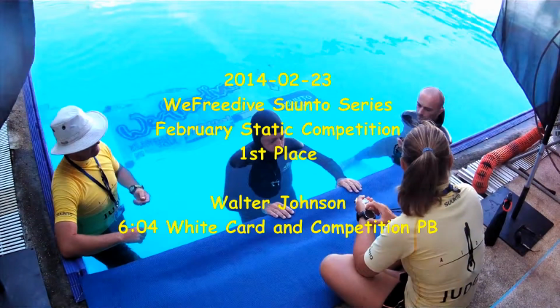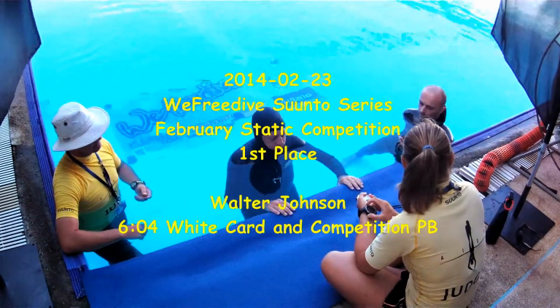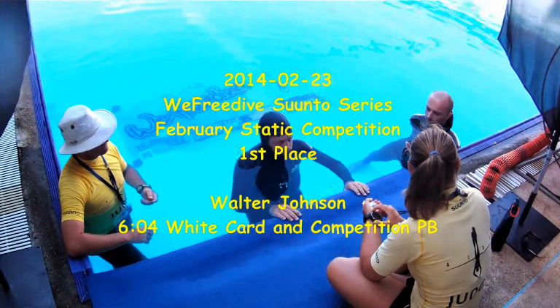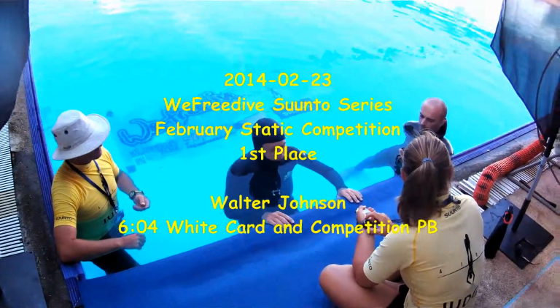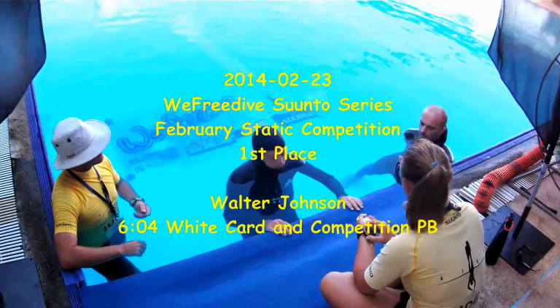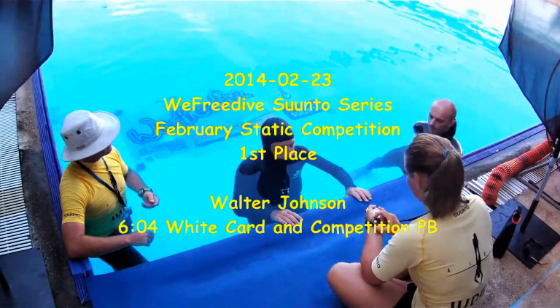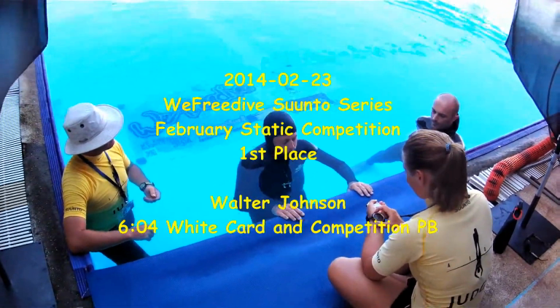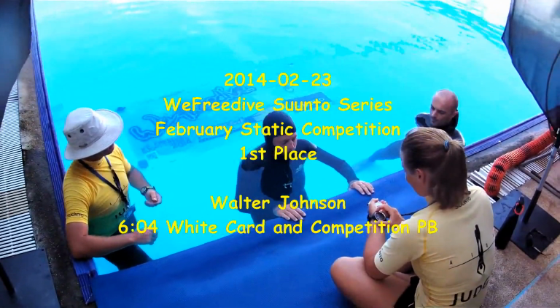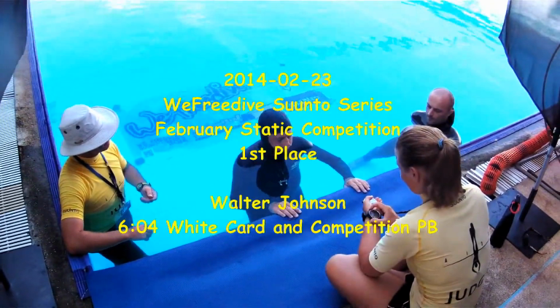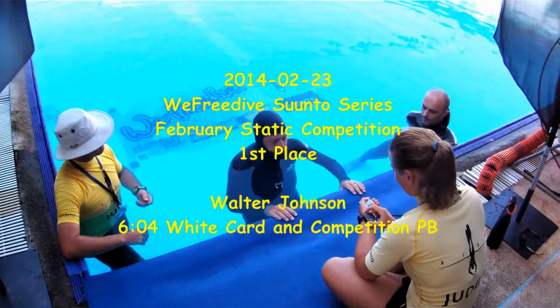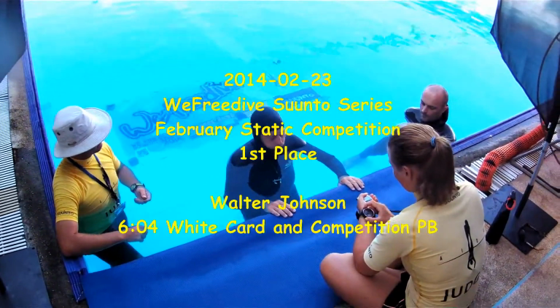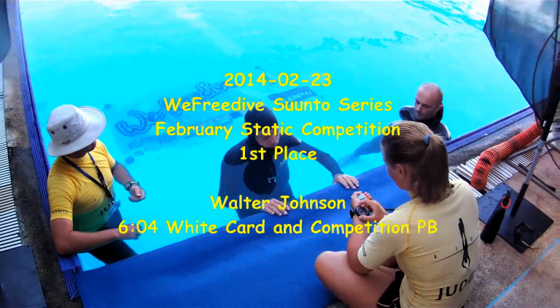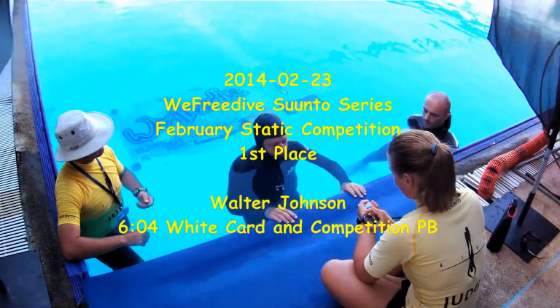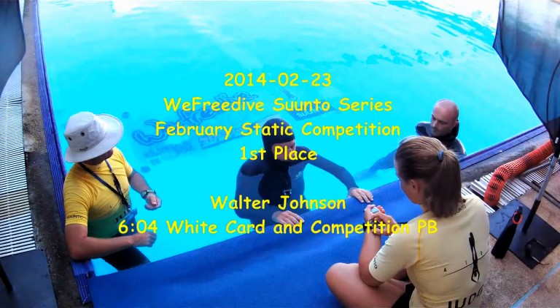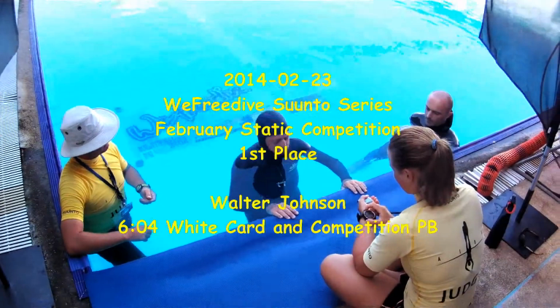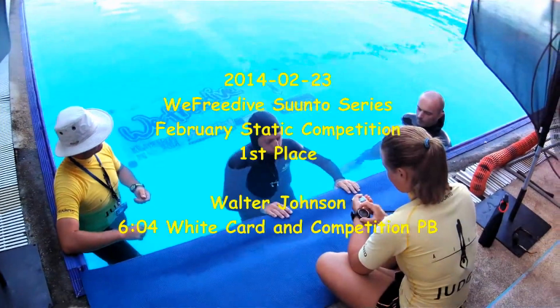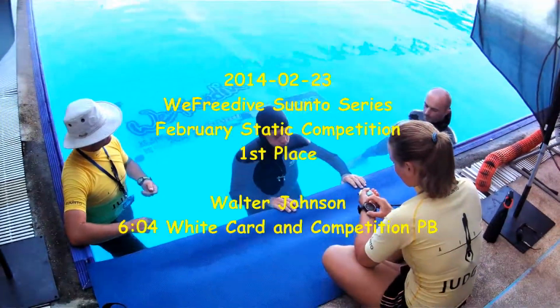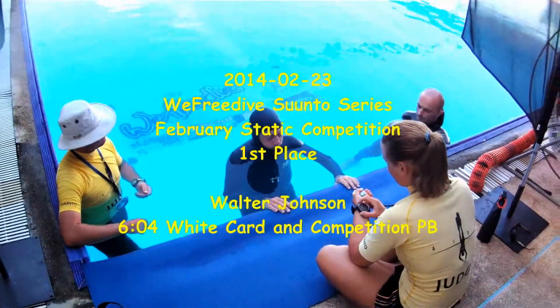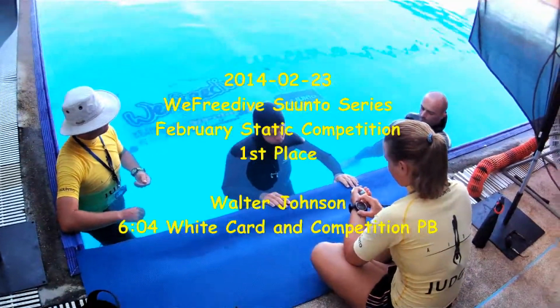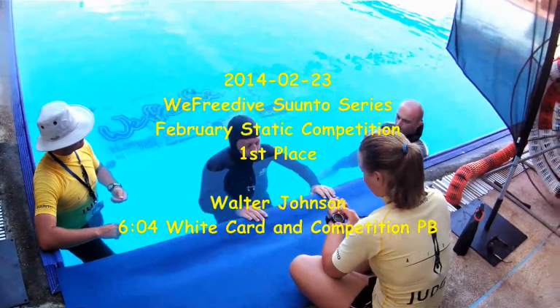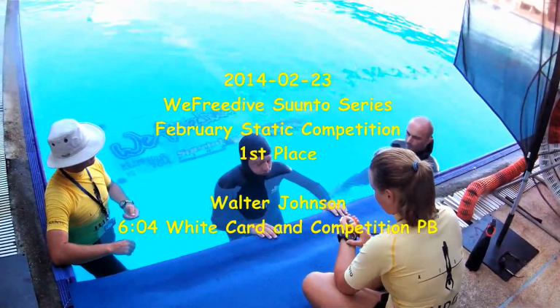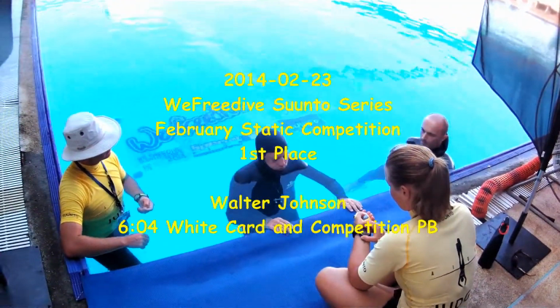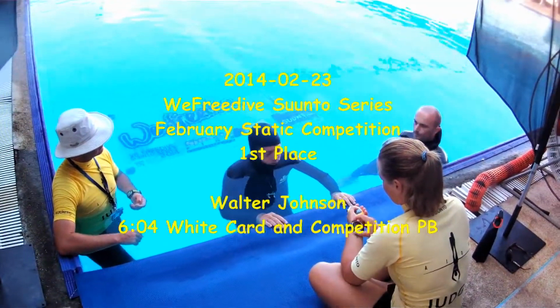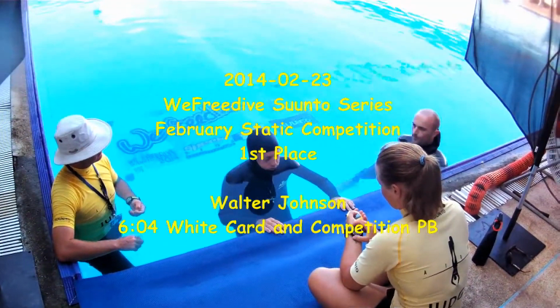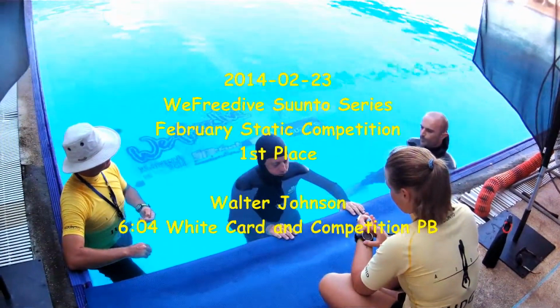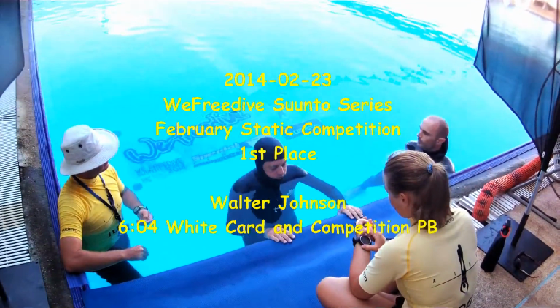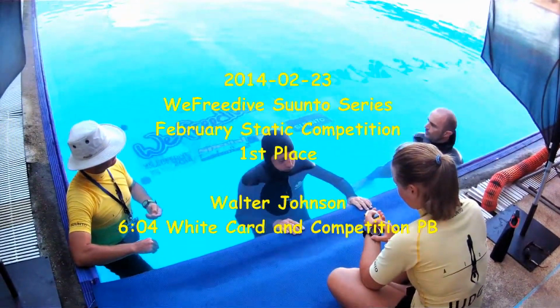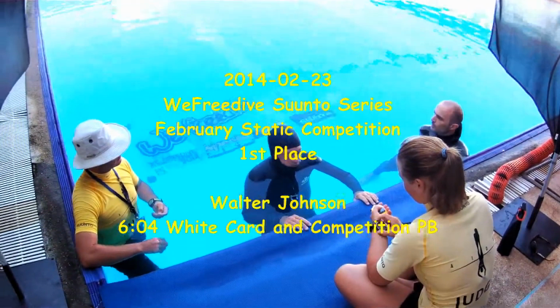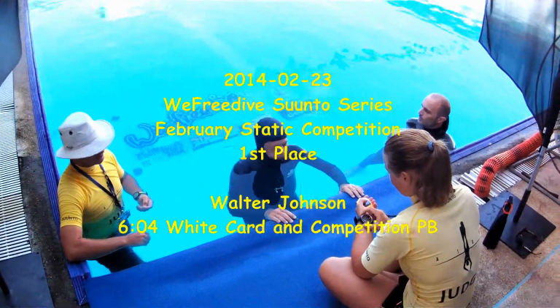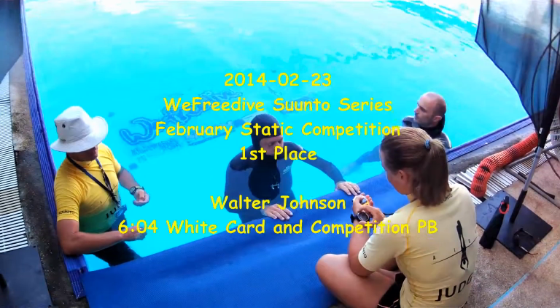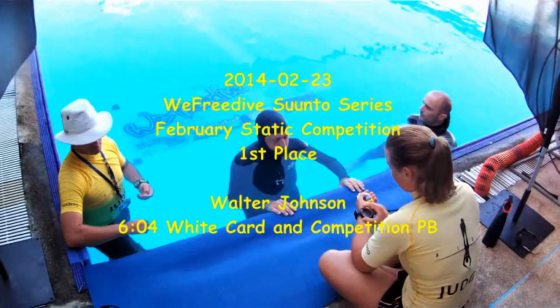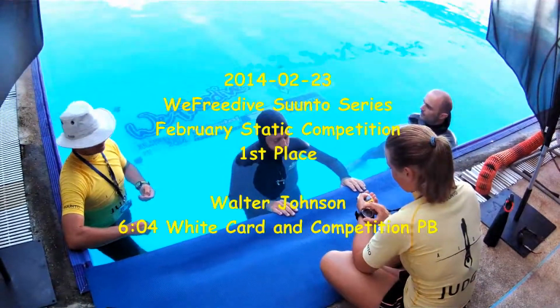Good morning from Phuket, Thailand. Here you are watching me do the first static of the We Freedive Sun Toe series on February 23rd, 2014.